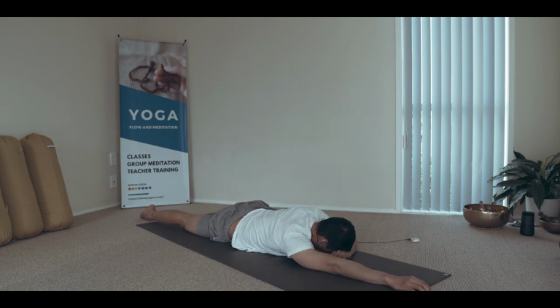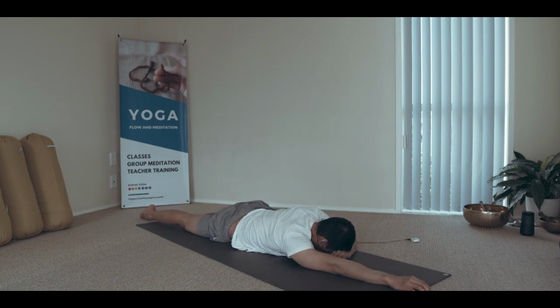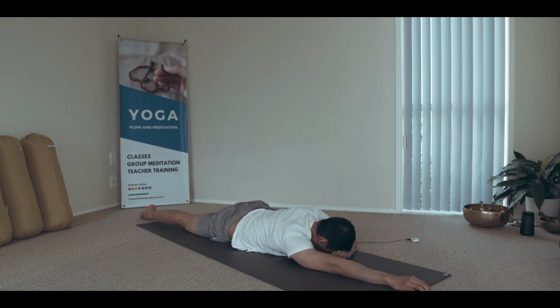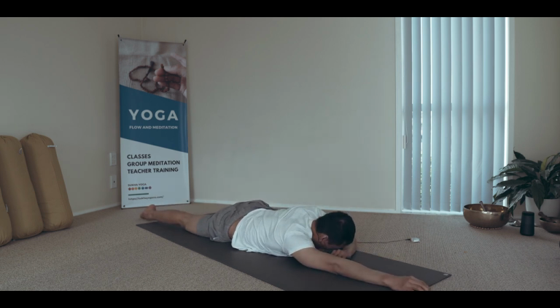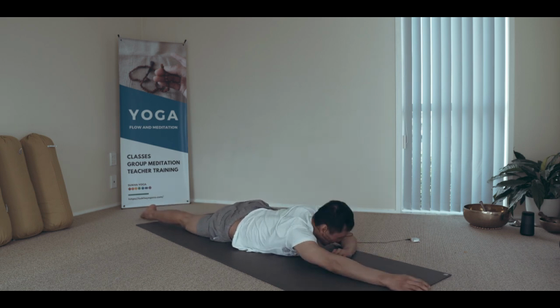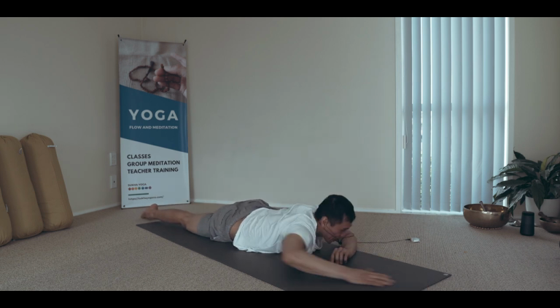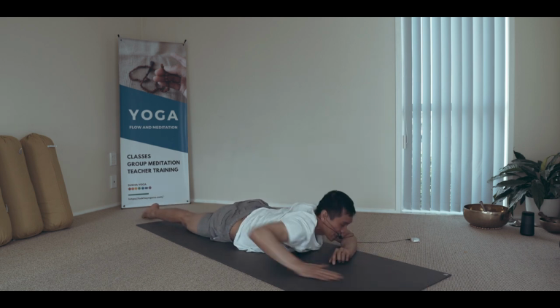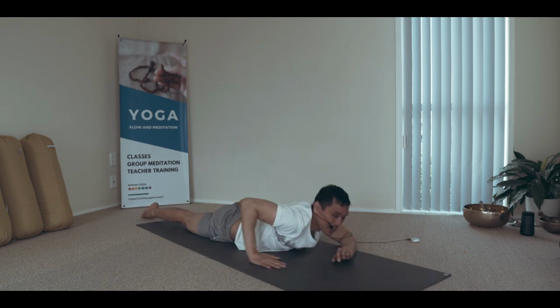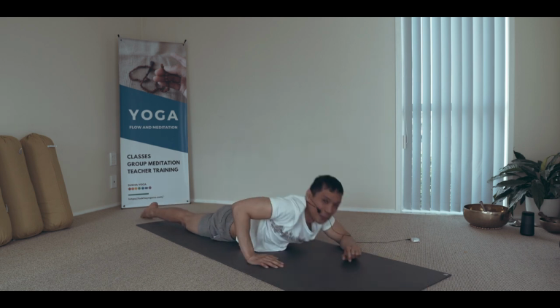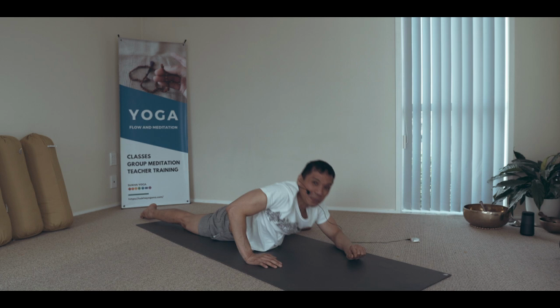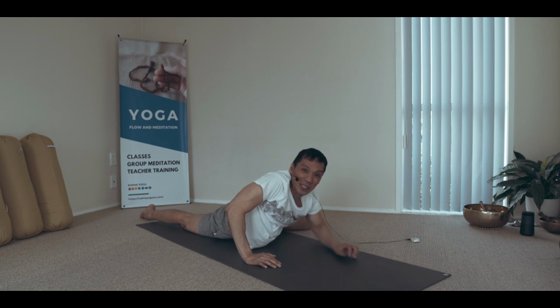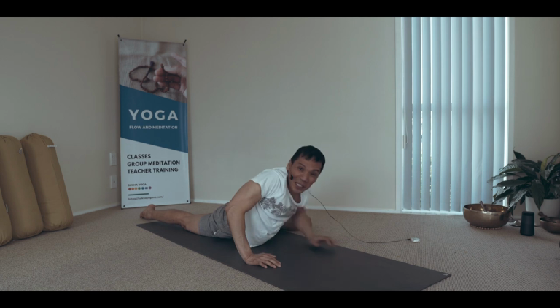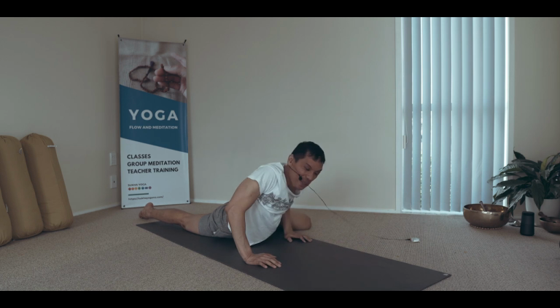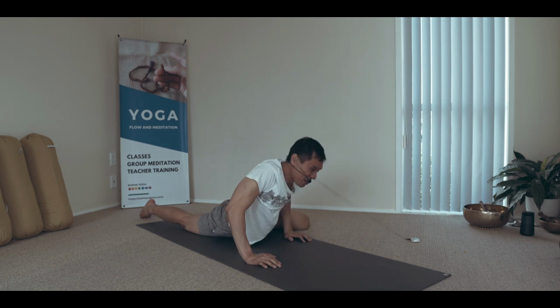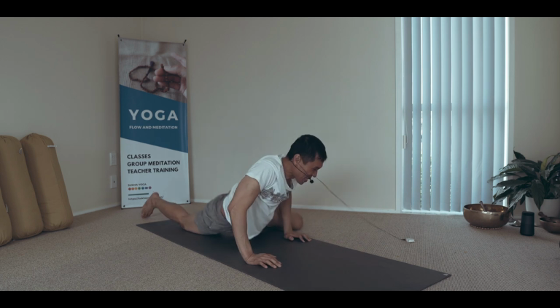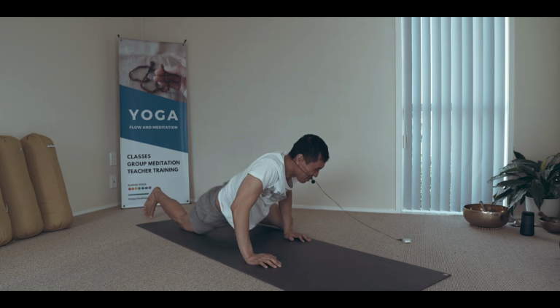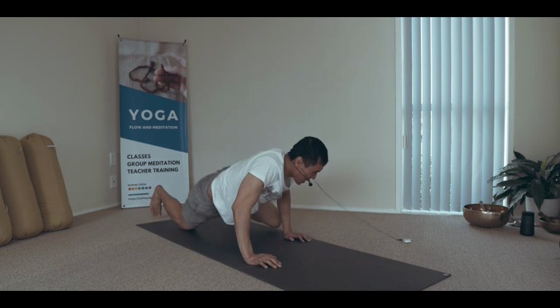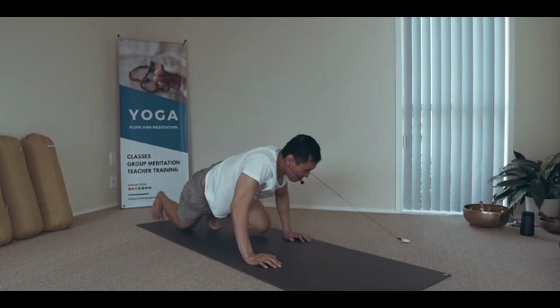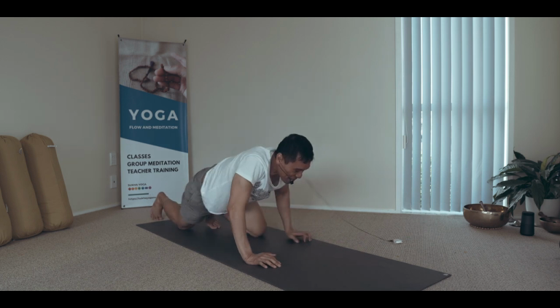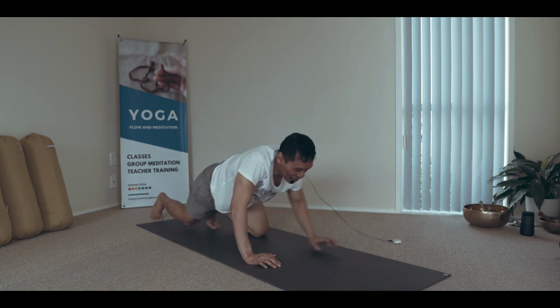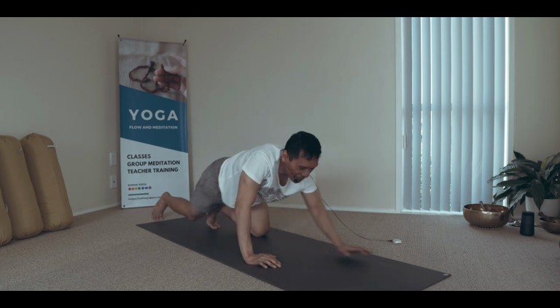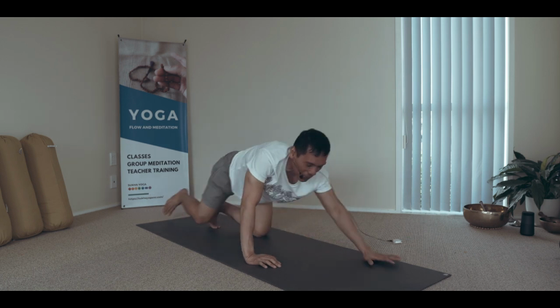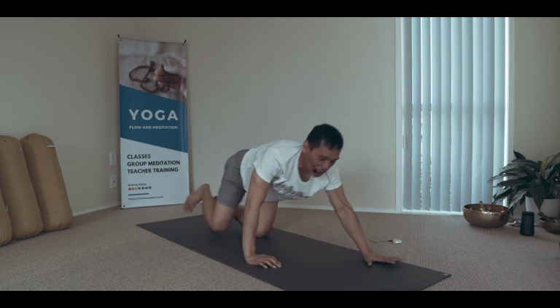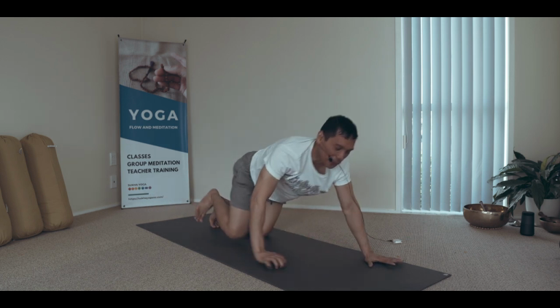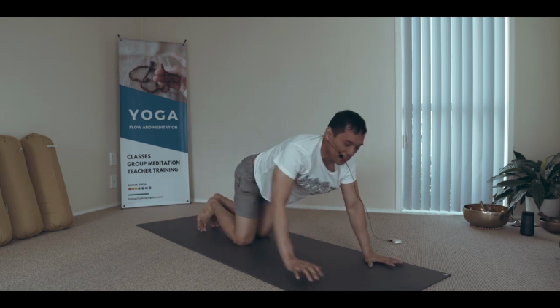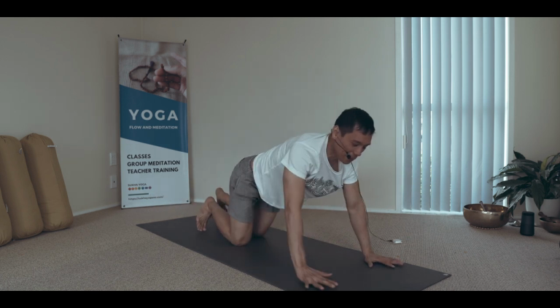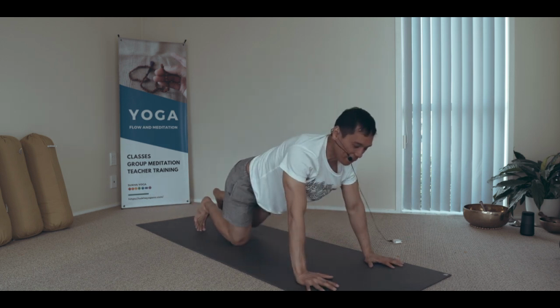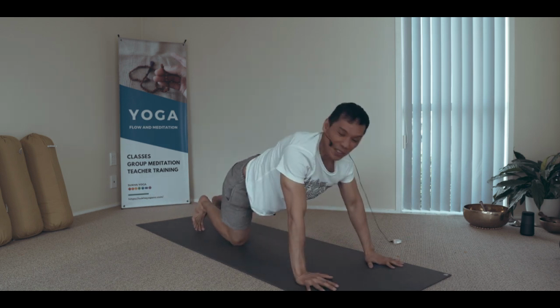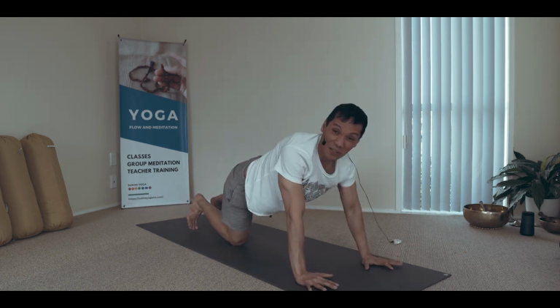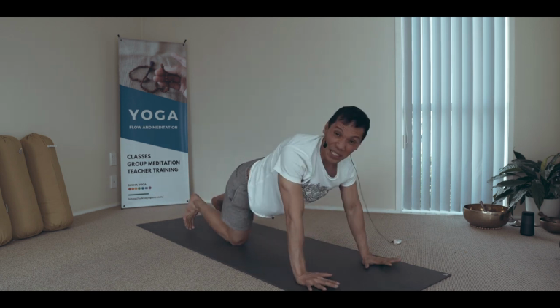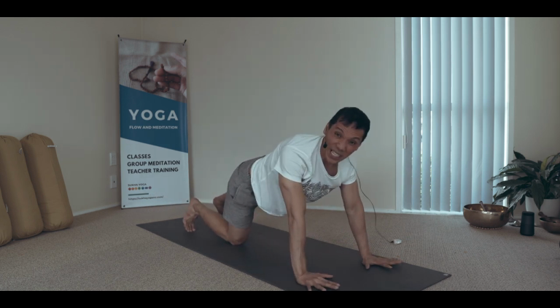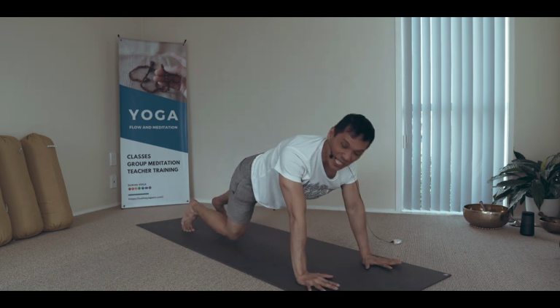Sometimes flowing into a vinyasa as well.